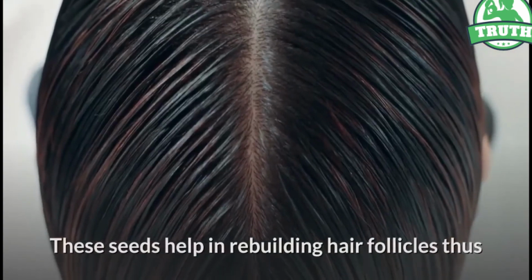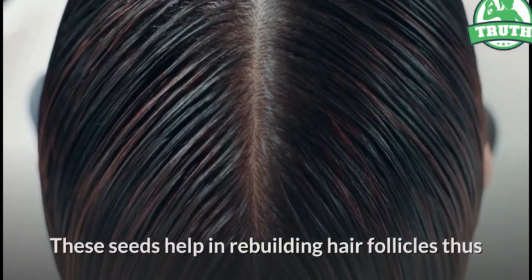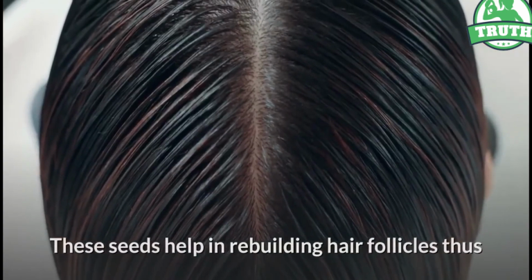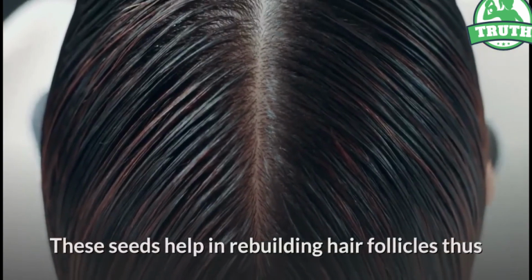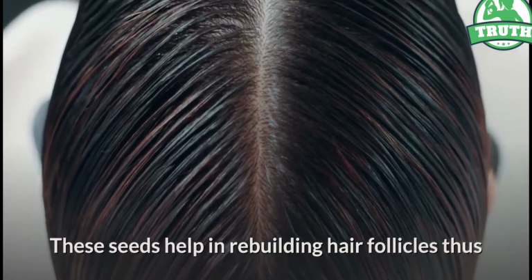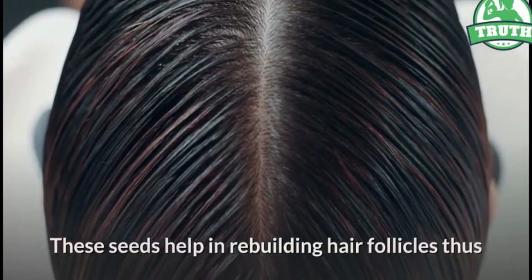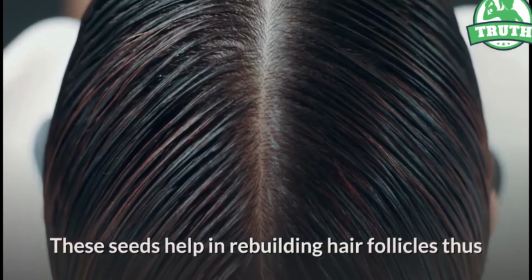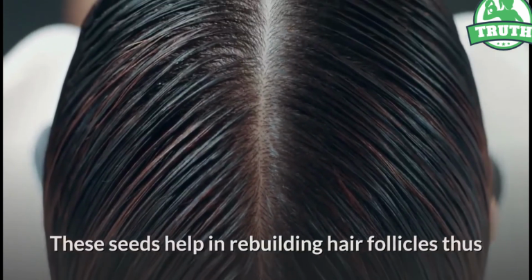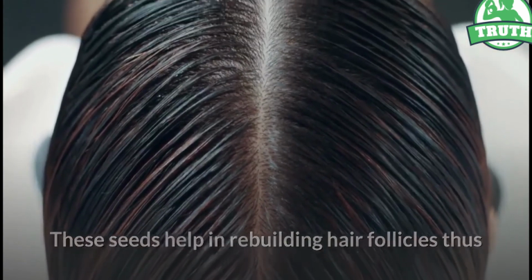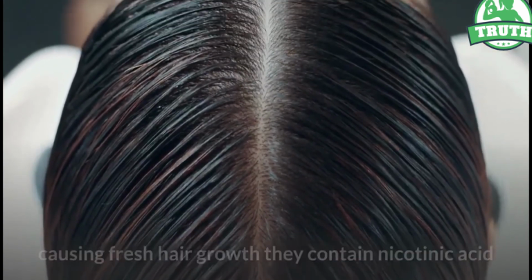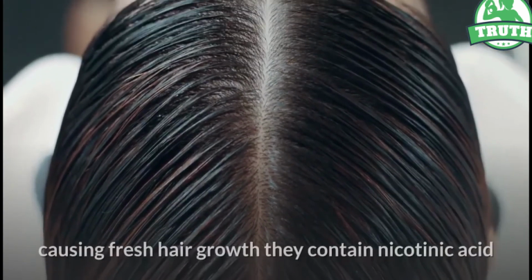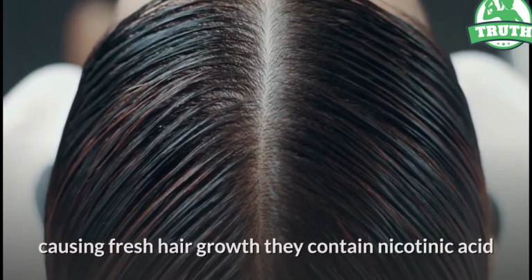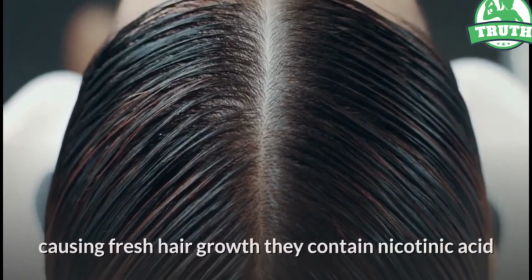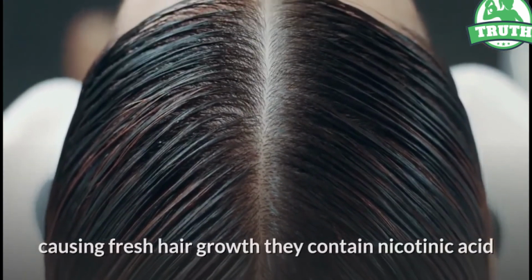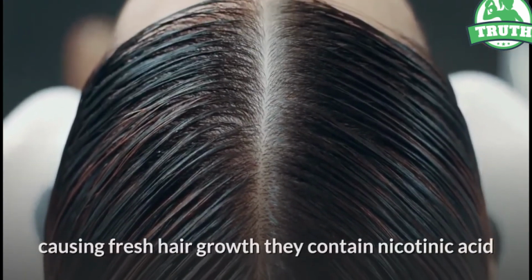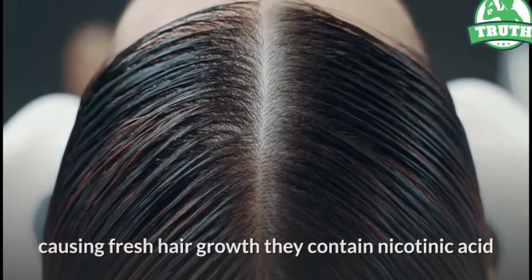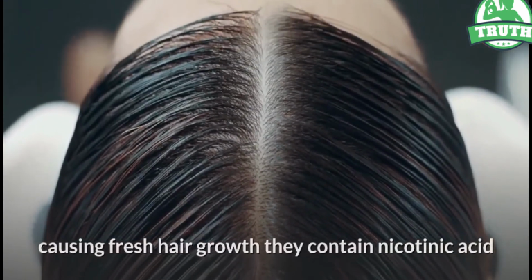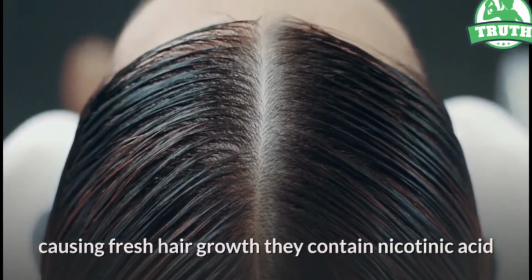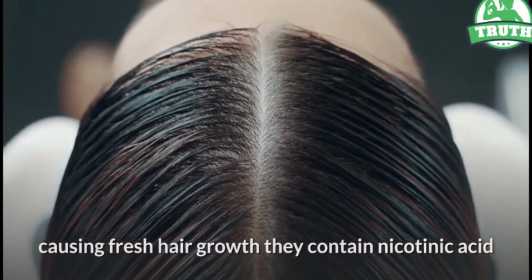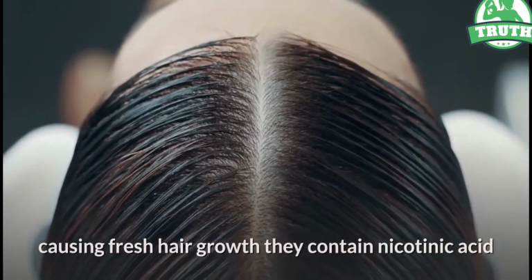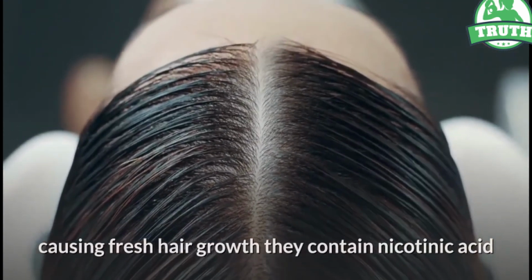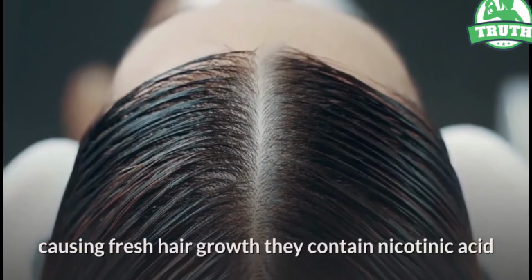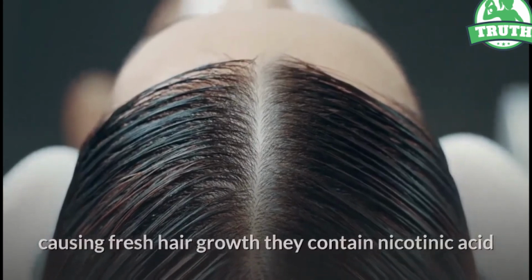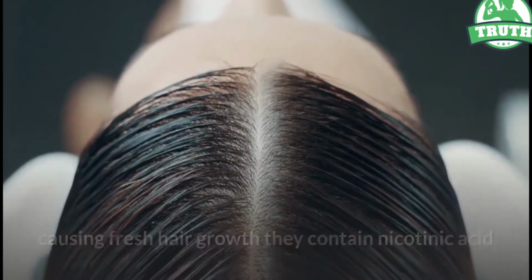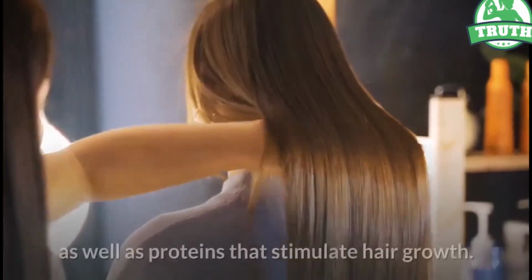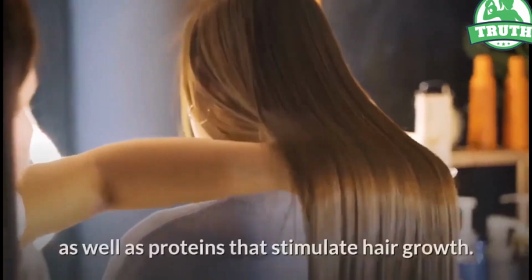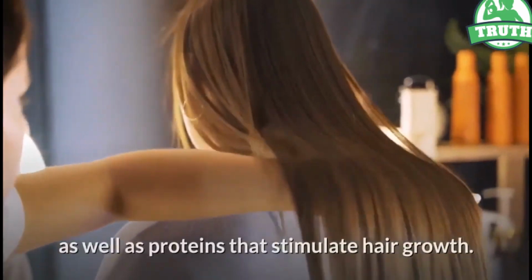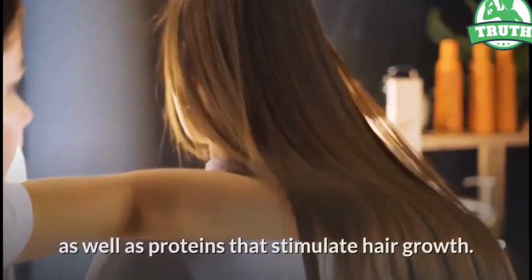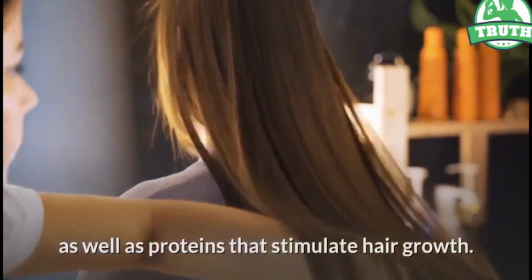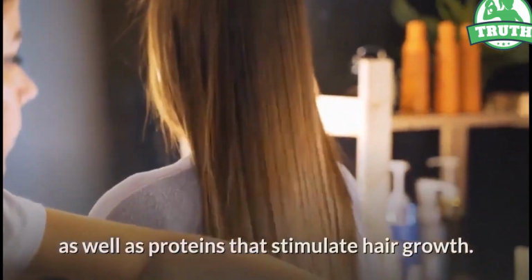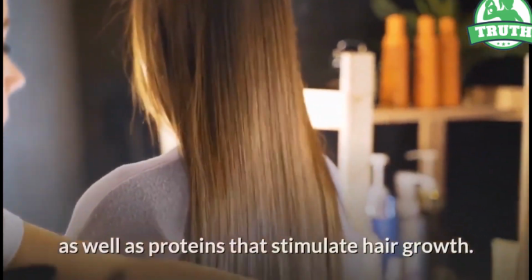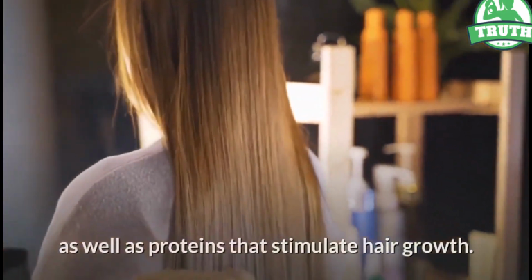Method 11: Fenugreek seeds. These seeds help in rebuilding hair follicles, thus causing fresh hair growth. They contain nicotinic acid as well as proteins that stimulate hair growth.